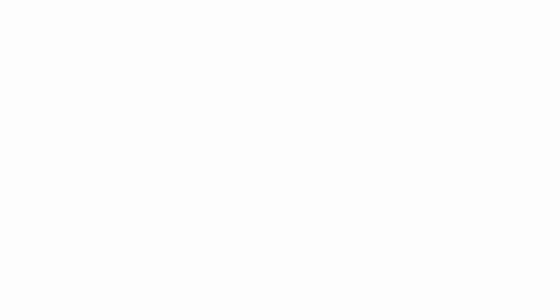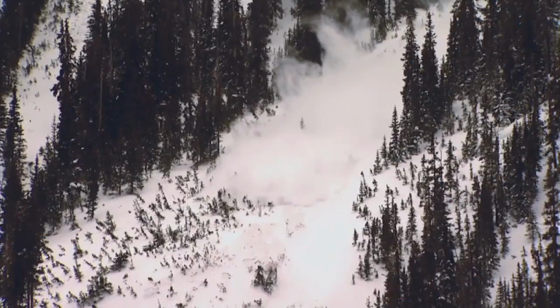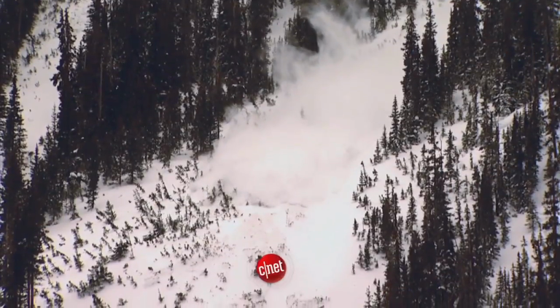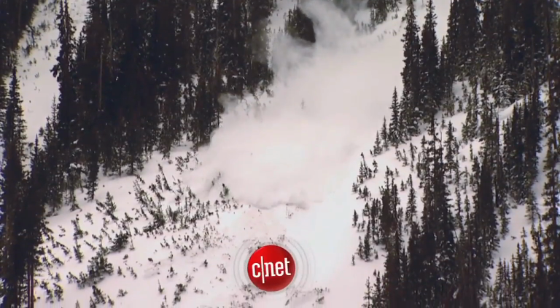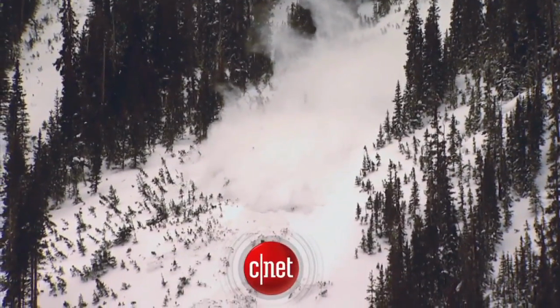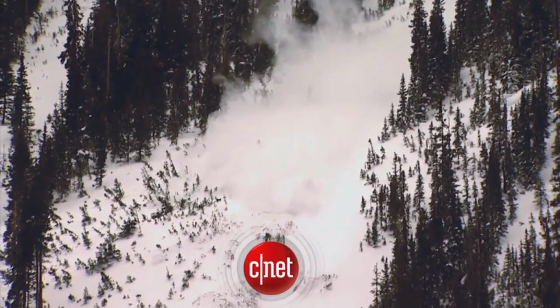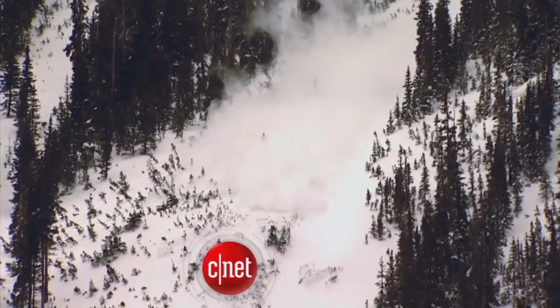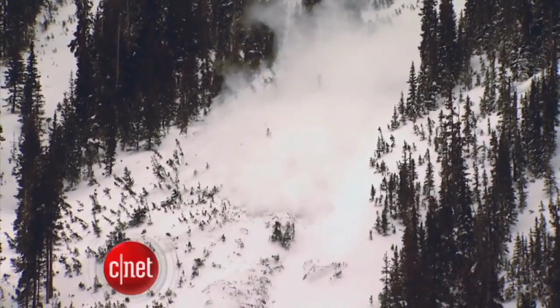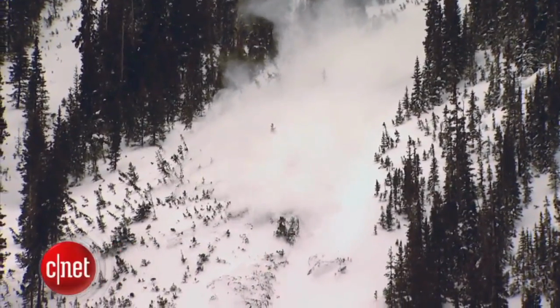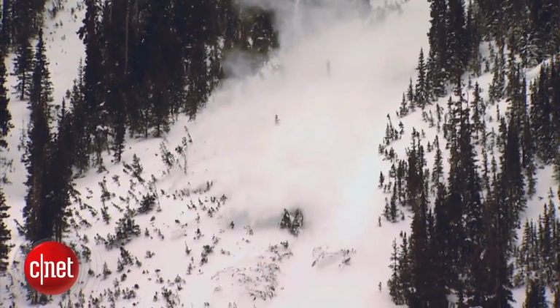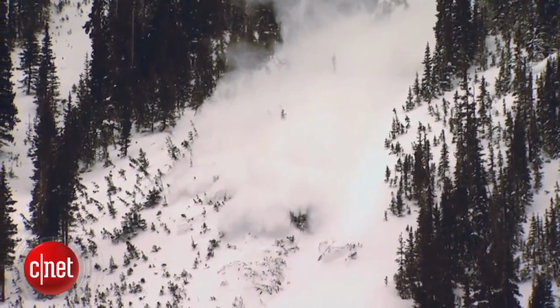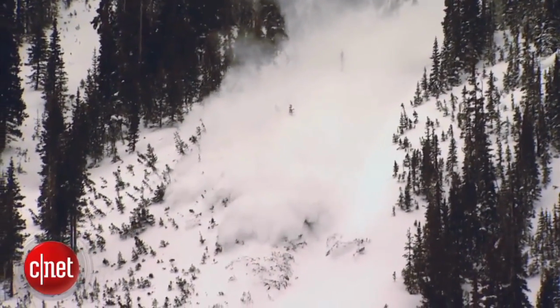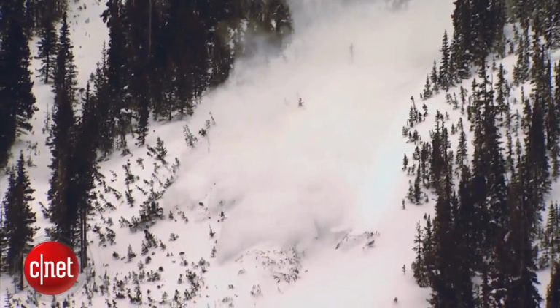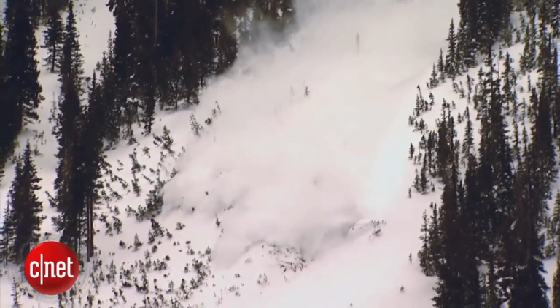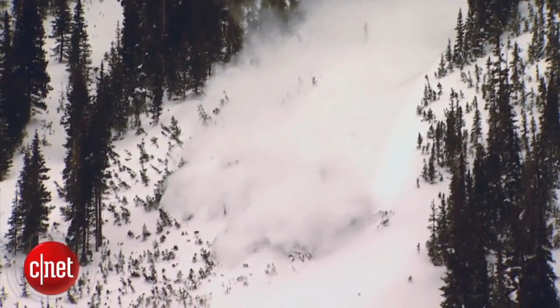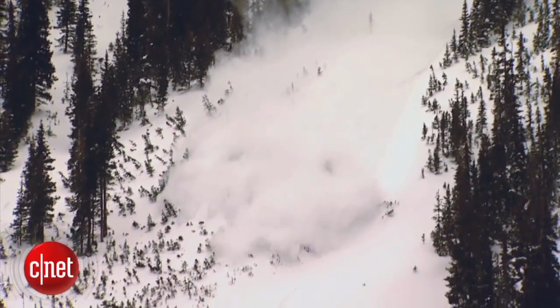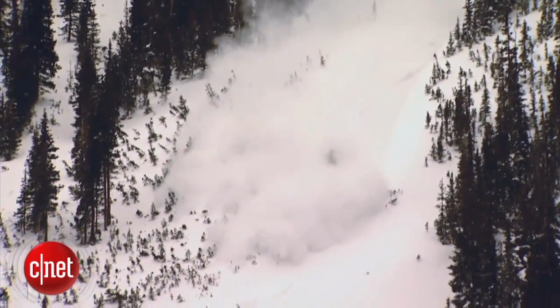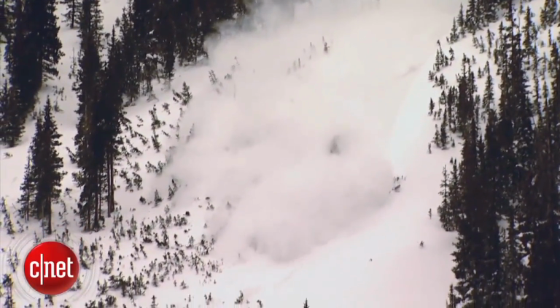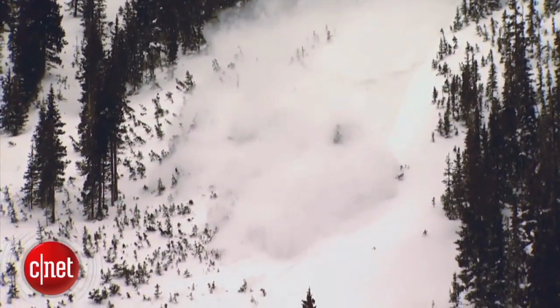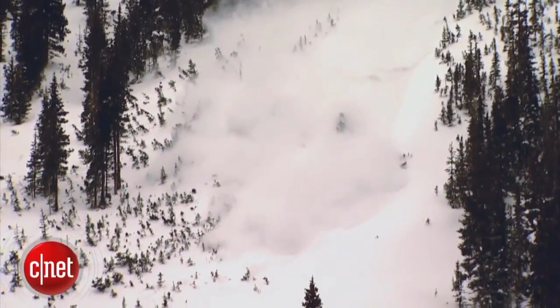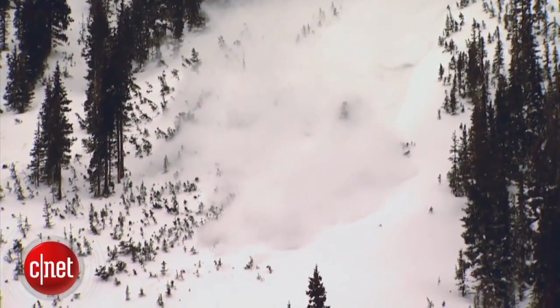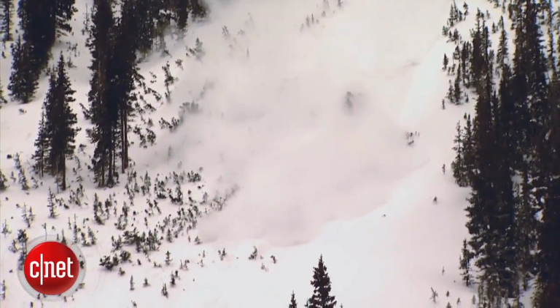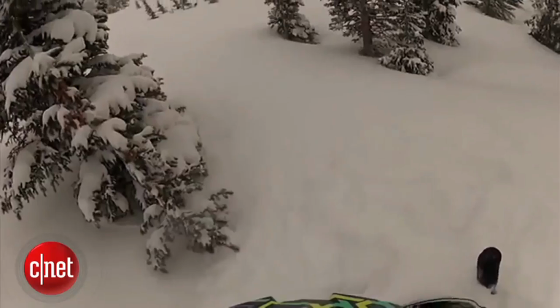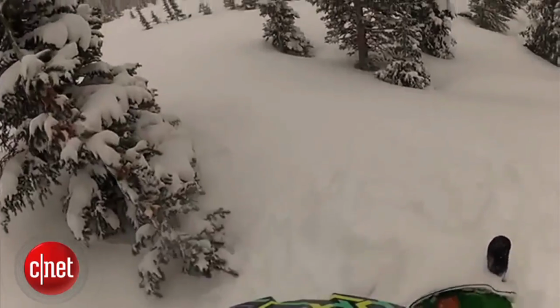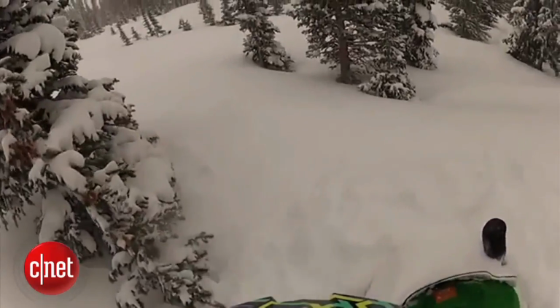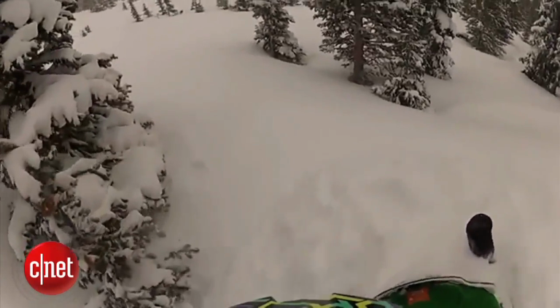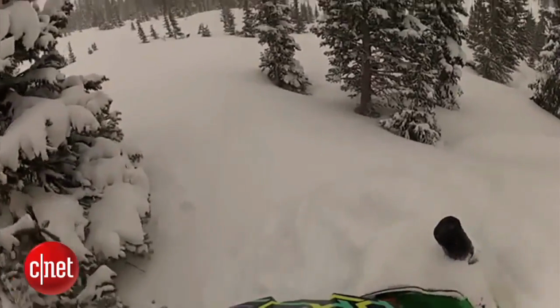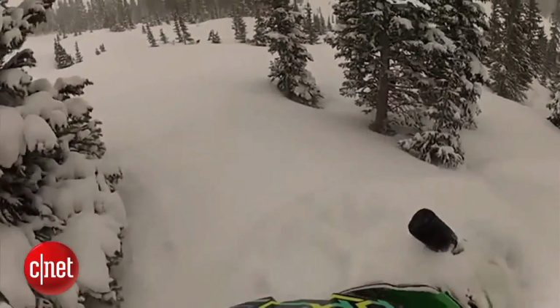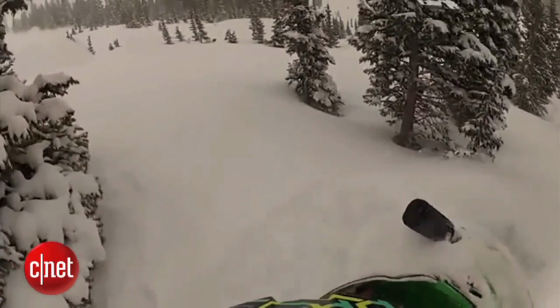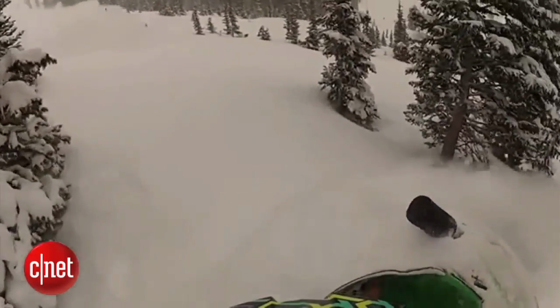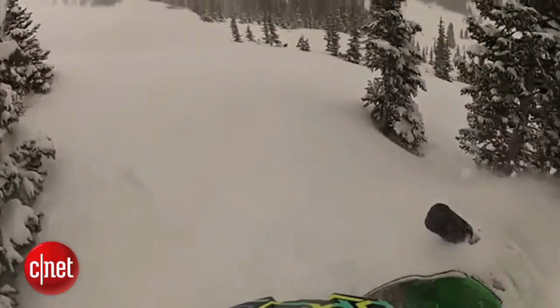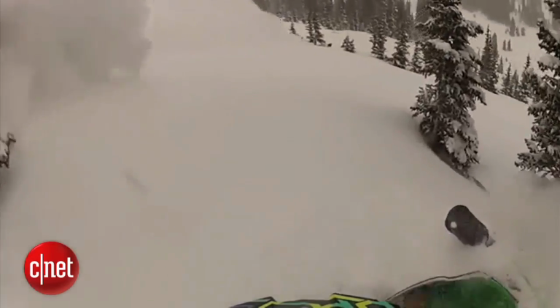The backcountry may promise fresh tracks and fewer crowds, but it also carries considerable risks.